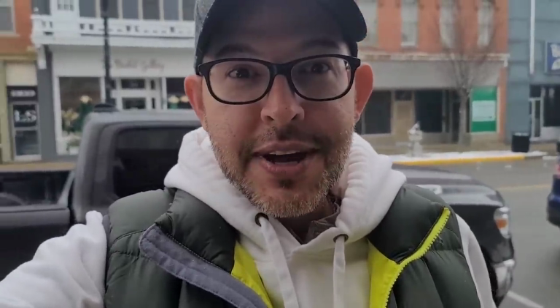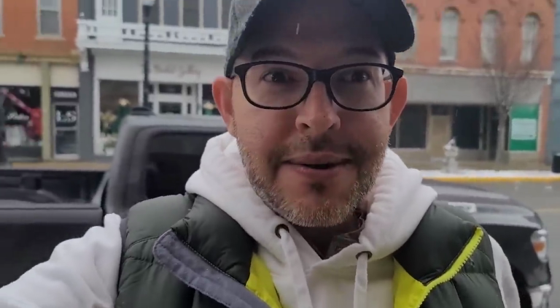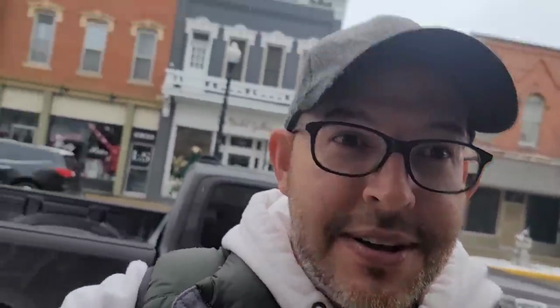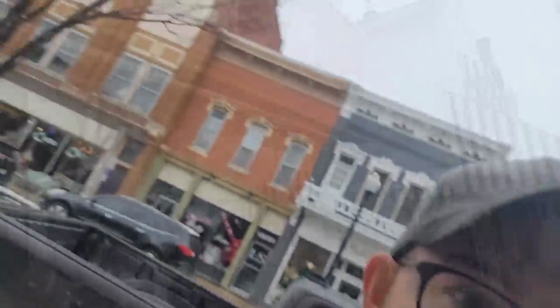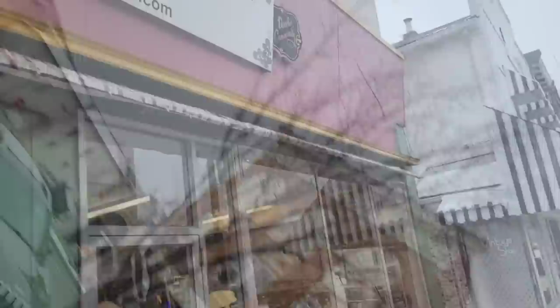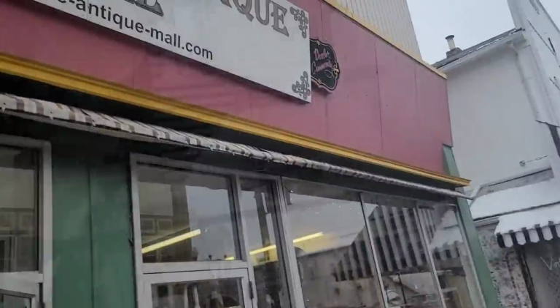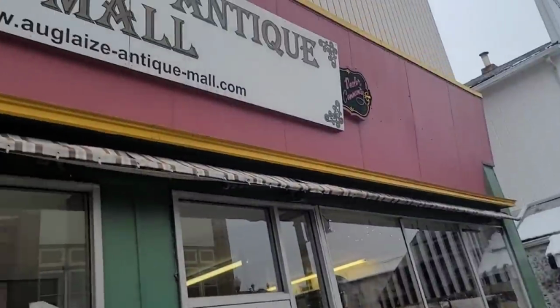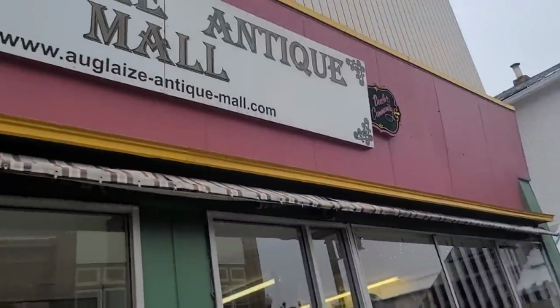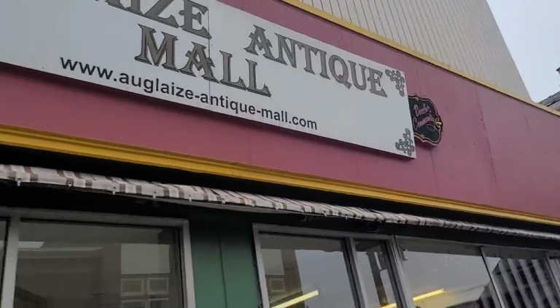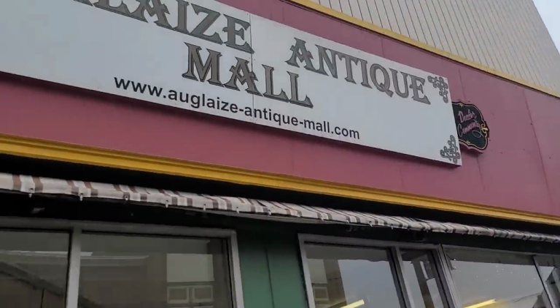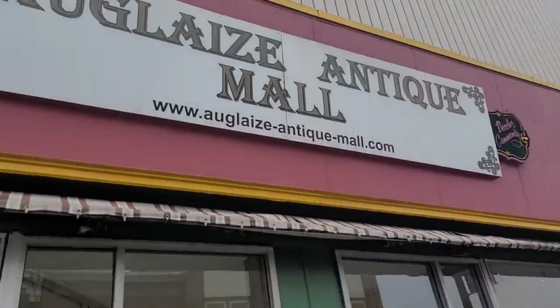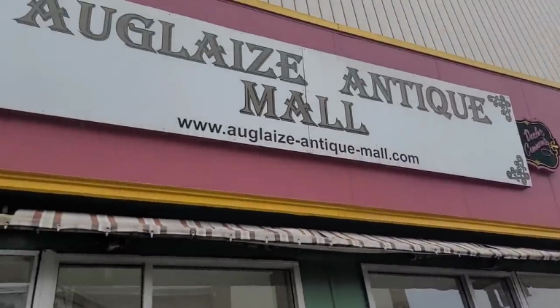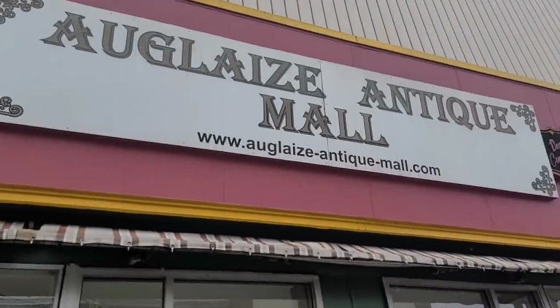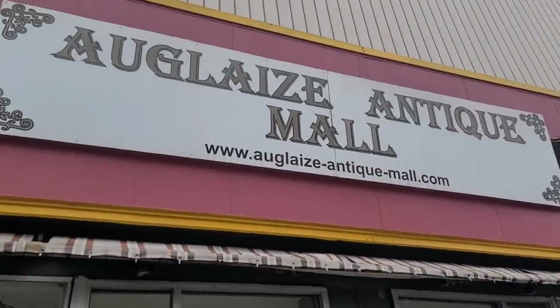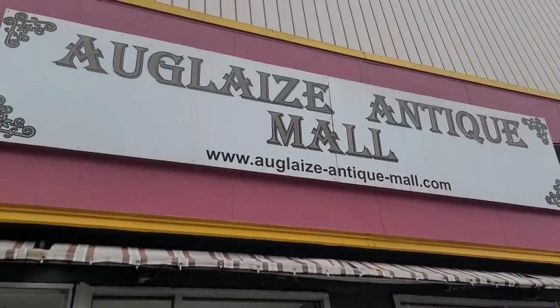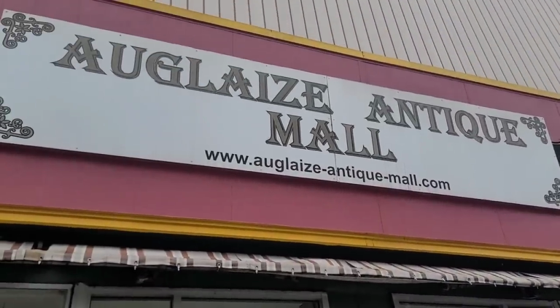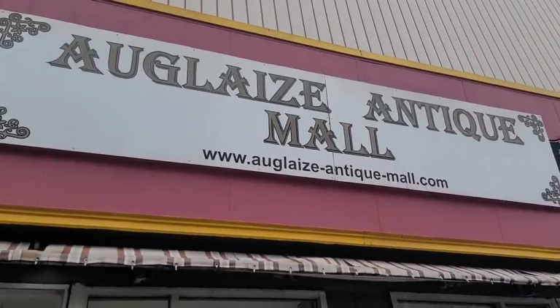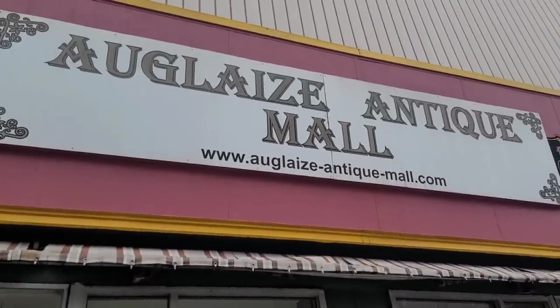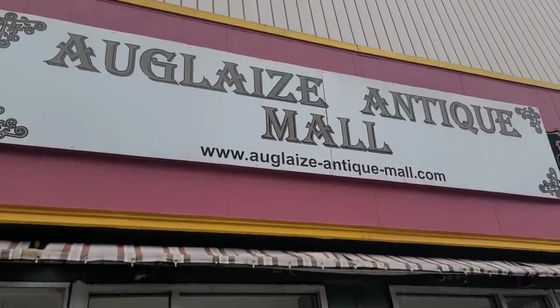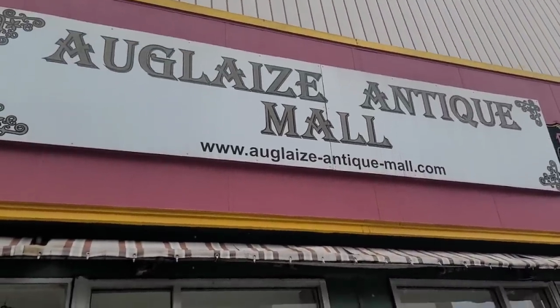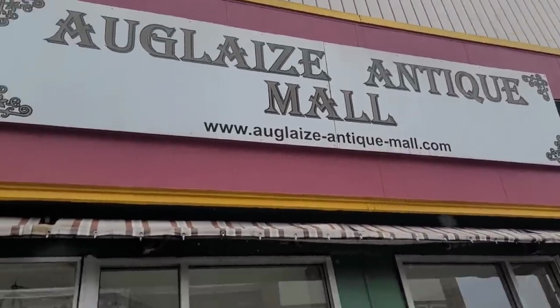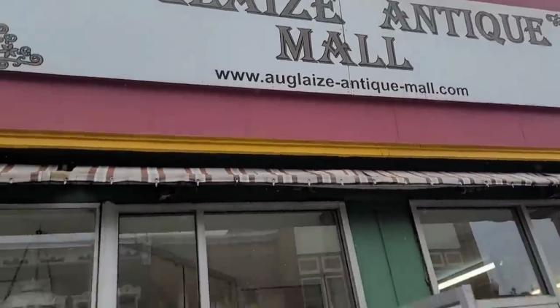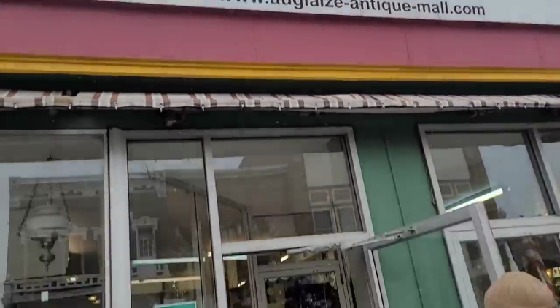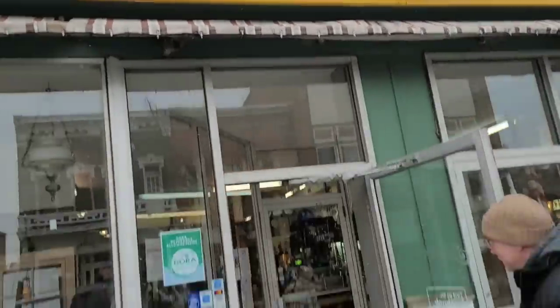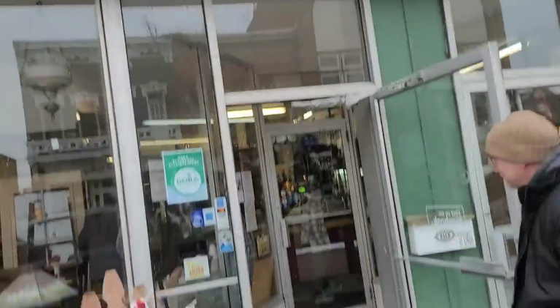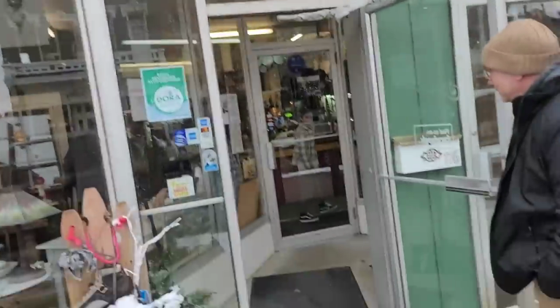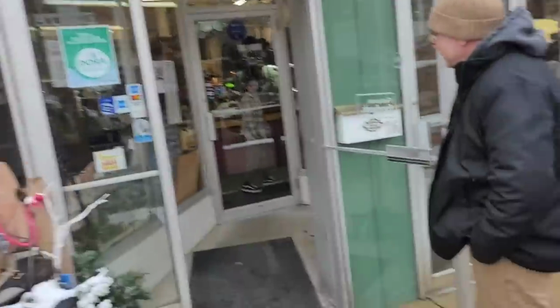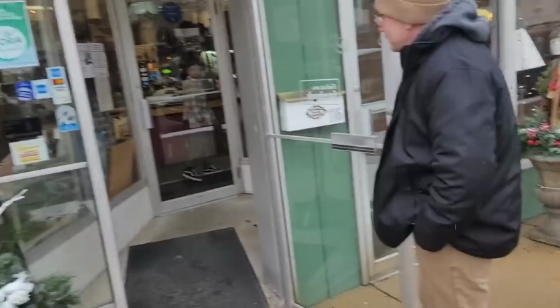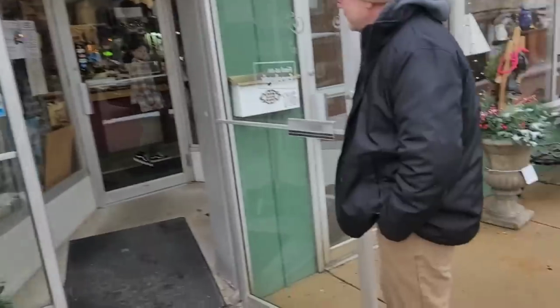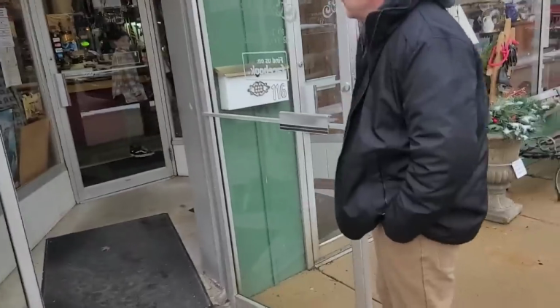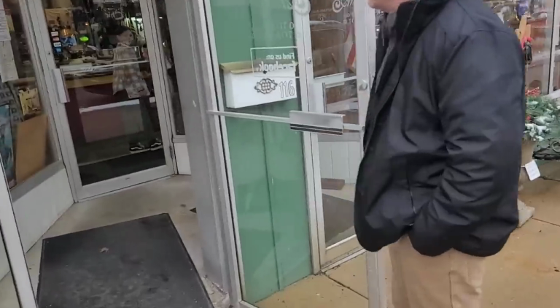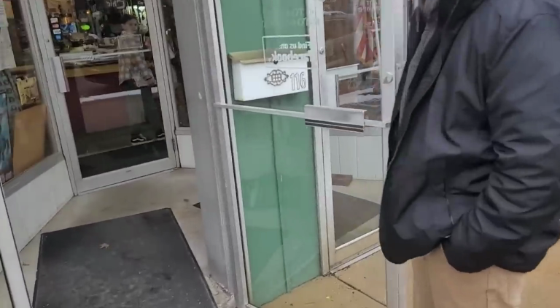Here we go. This is the exterior of the Ogle's Antique Mall. Let's get inside.